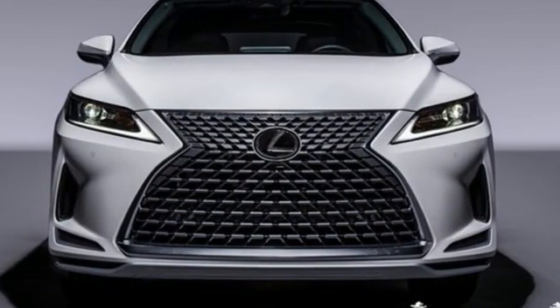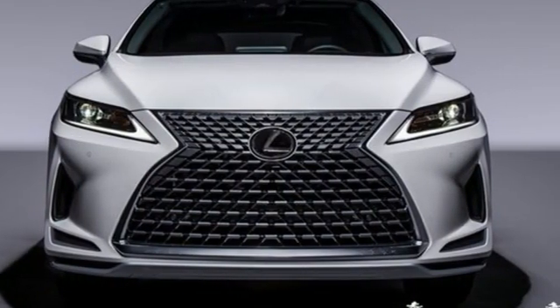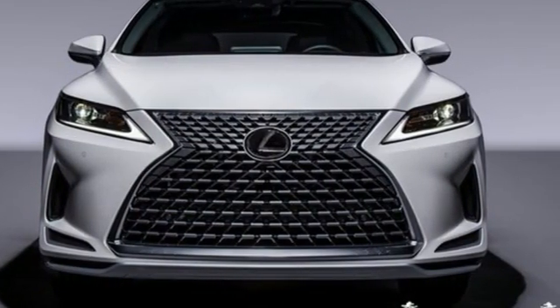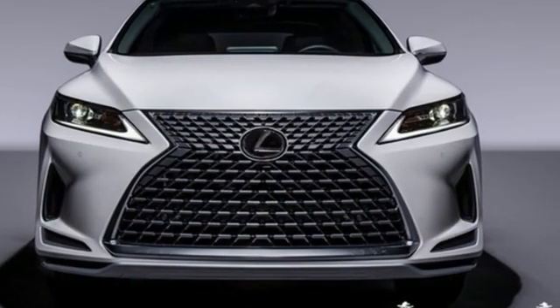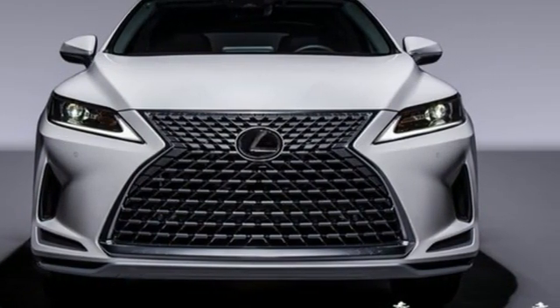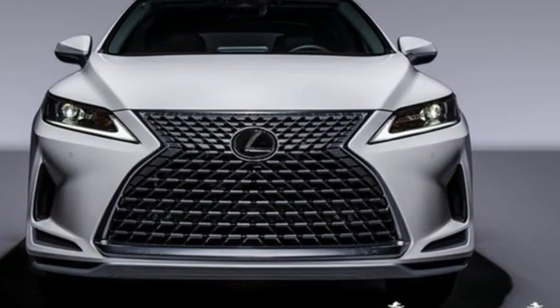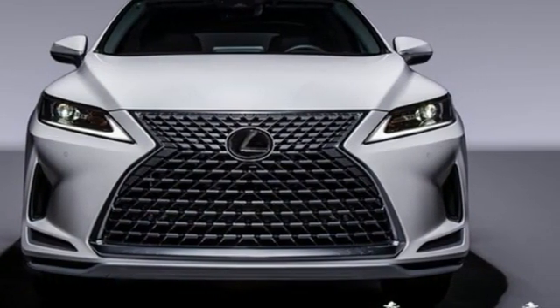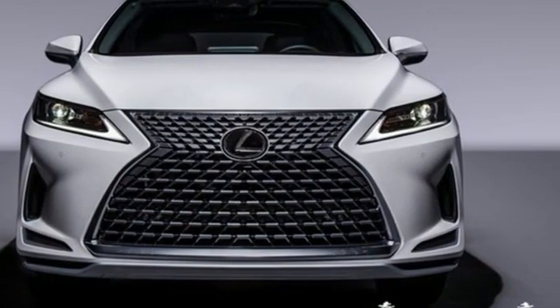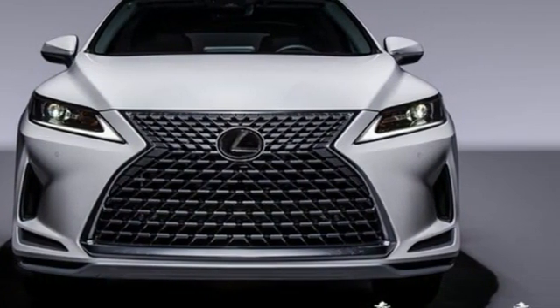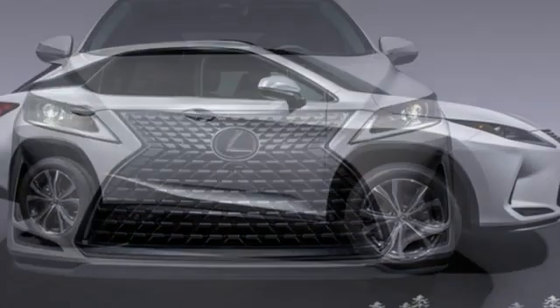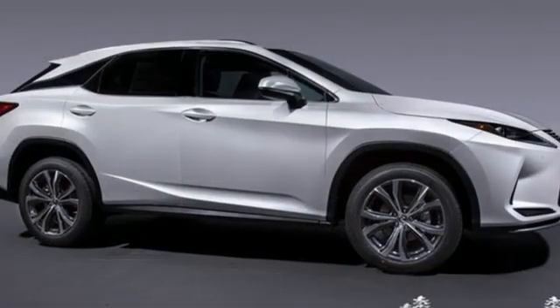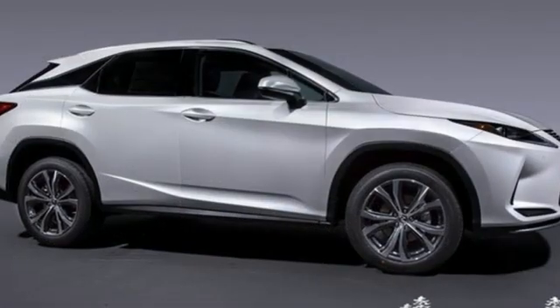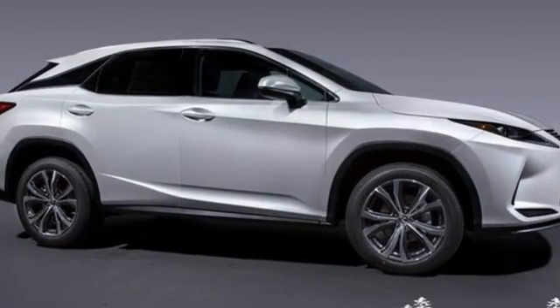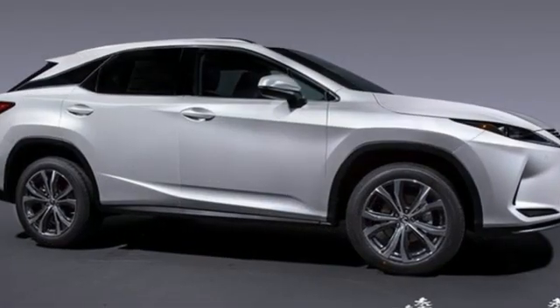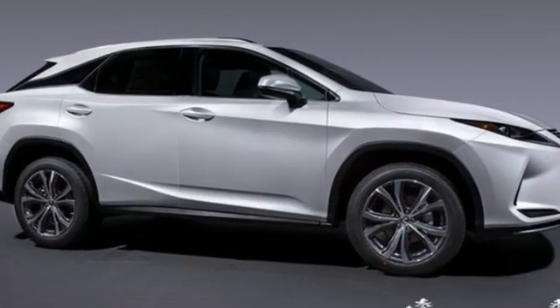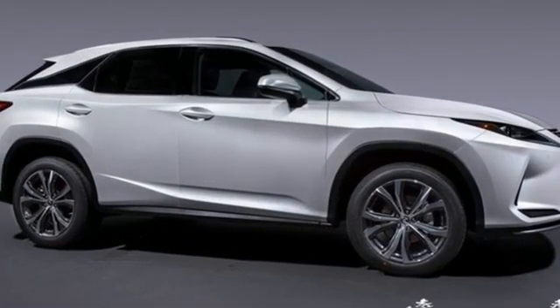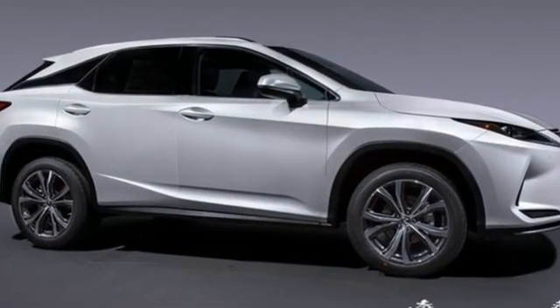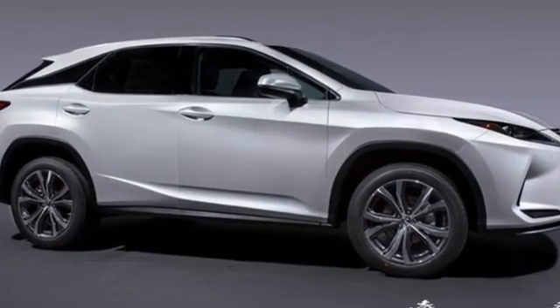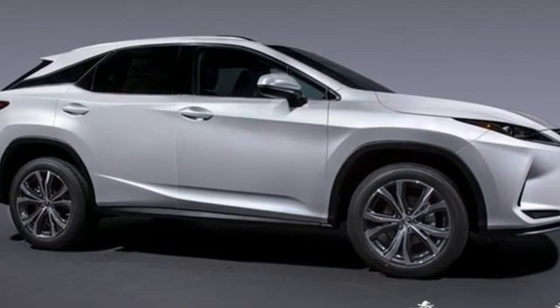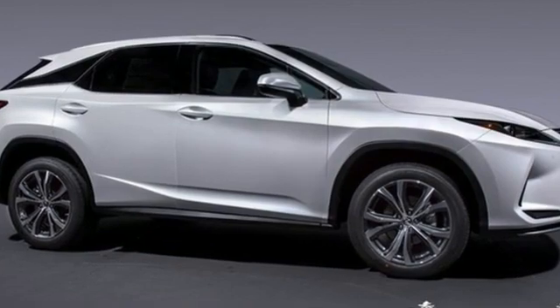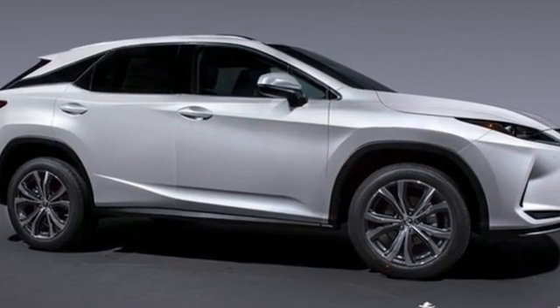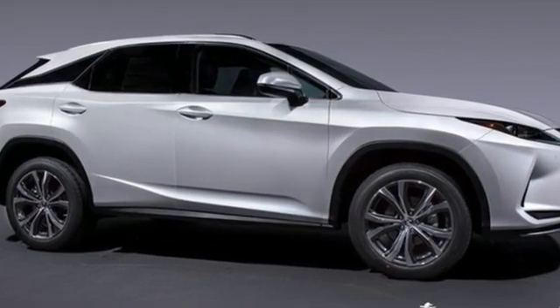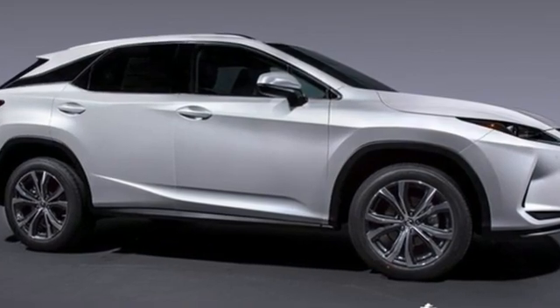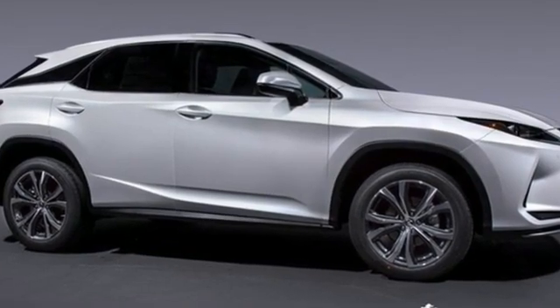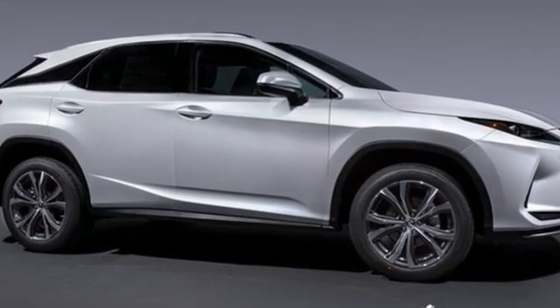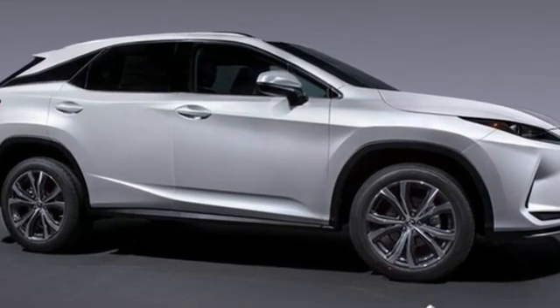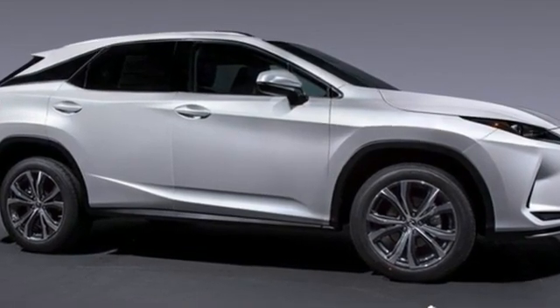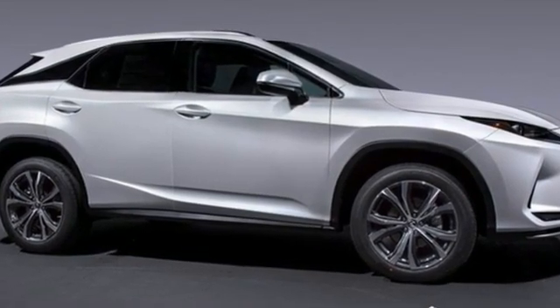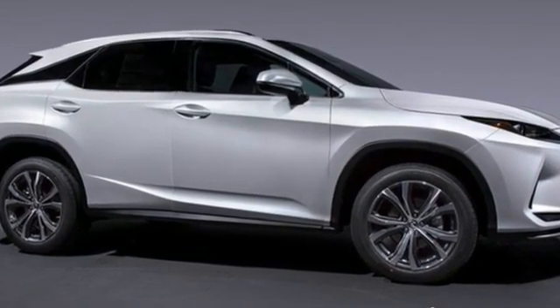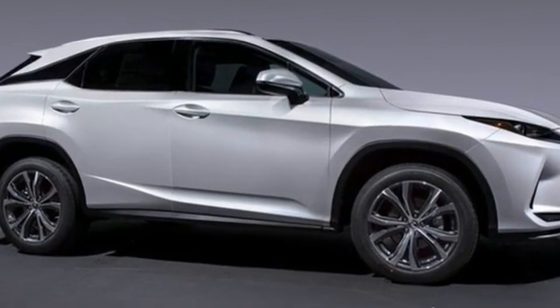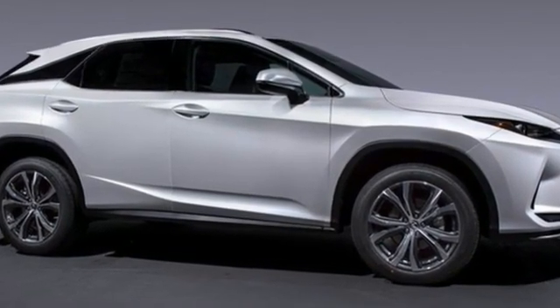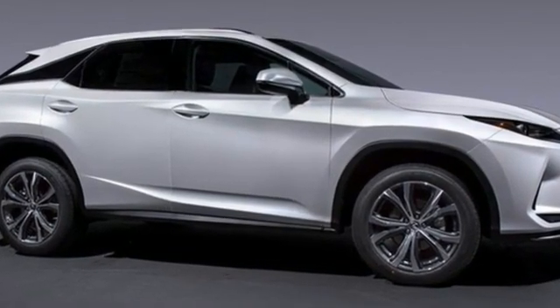Live a lifestyle that leaves a lasting impression in this Lexus. Hurry in today and see it for yourself.